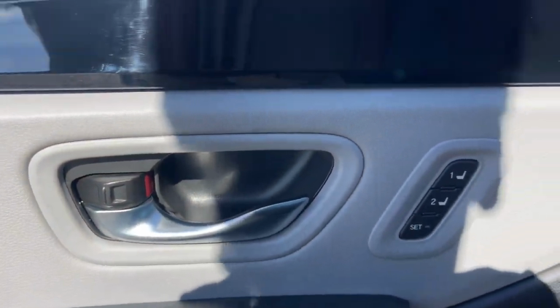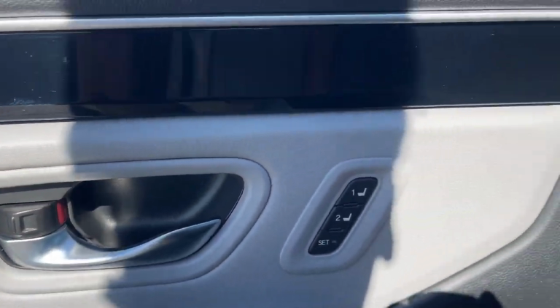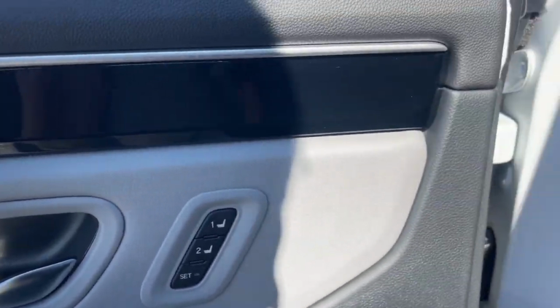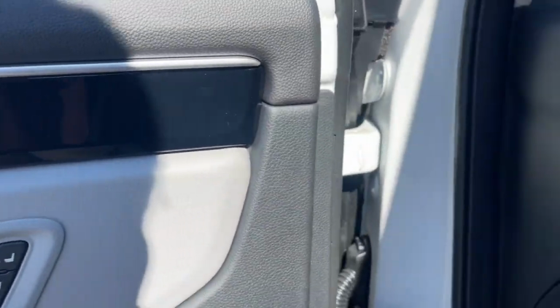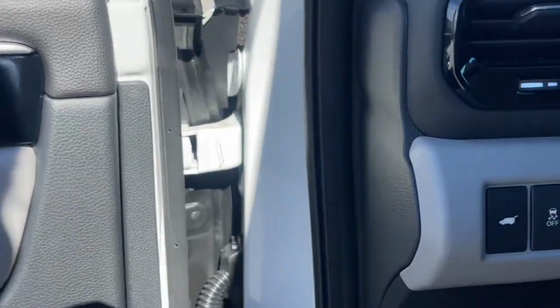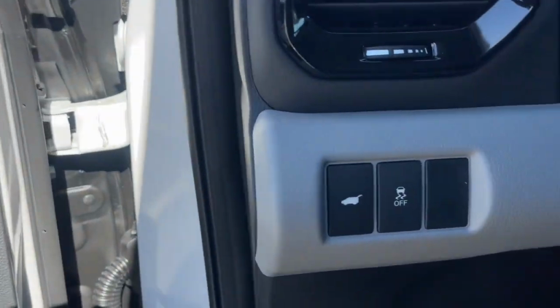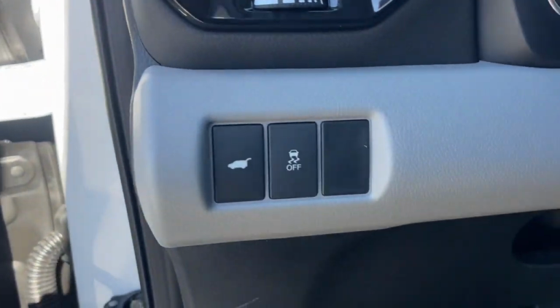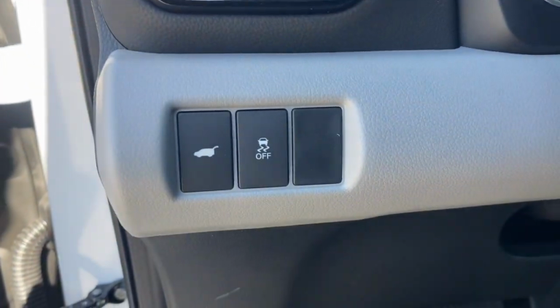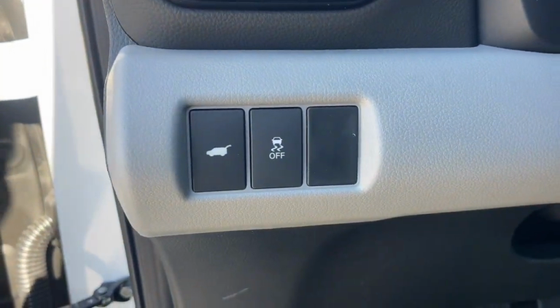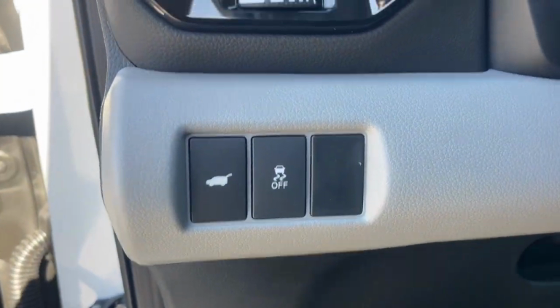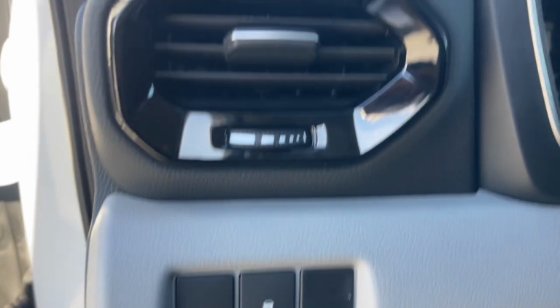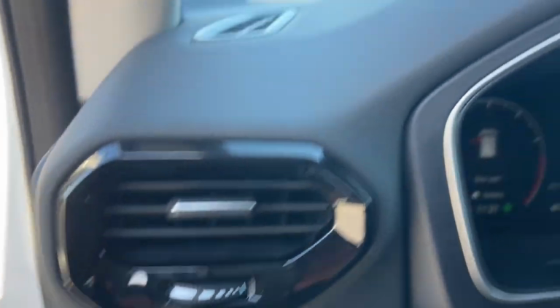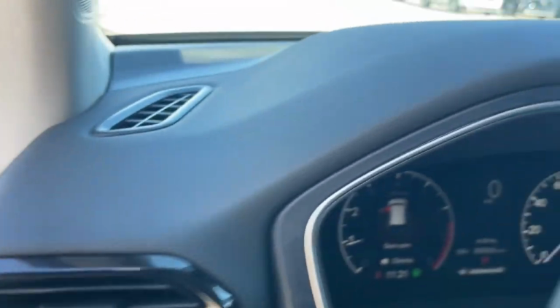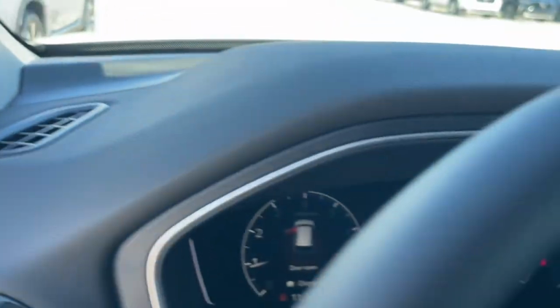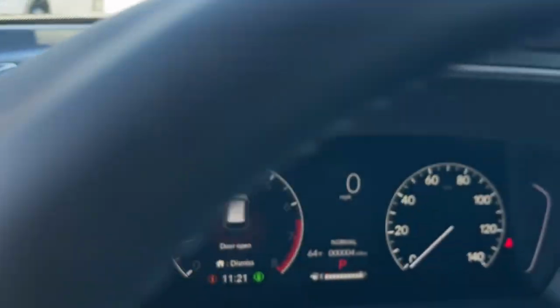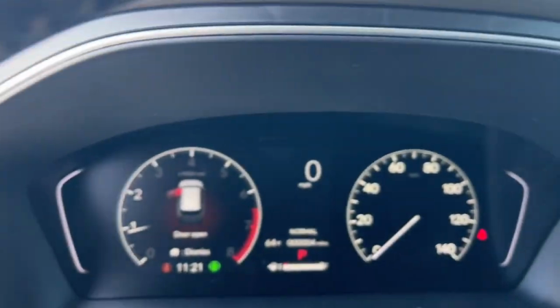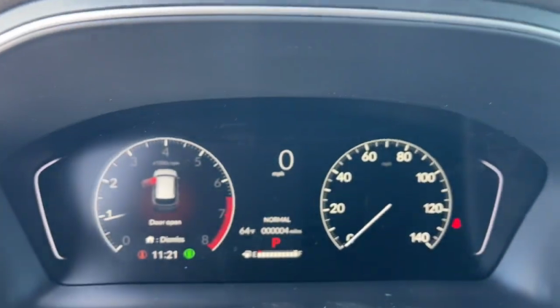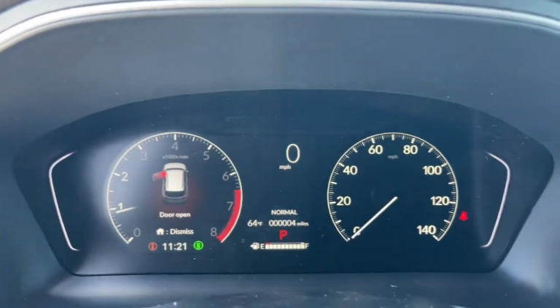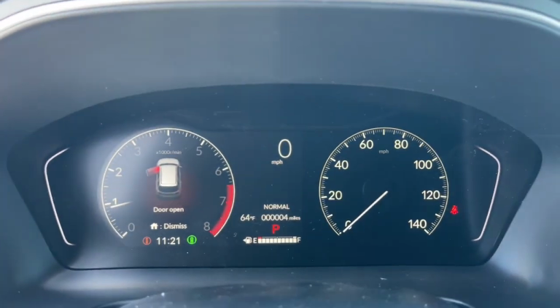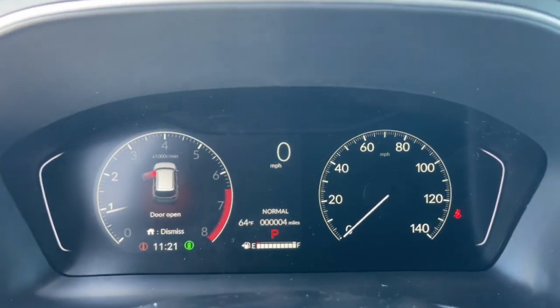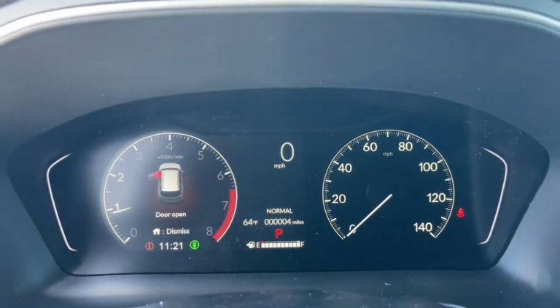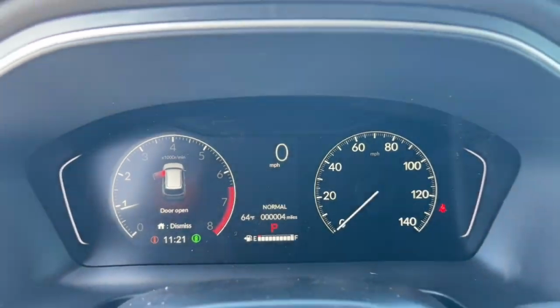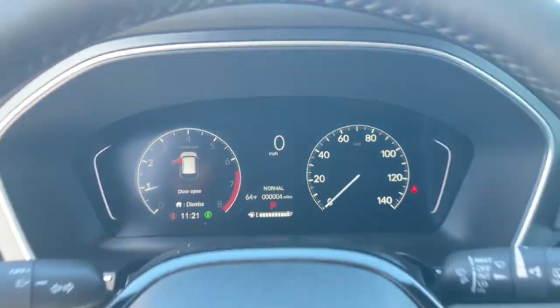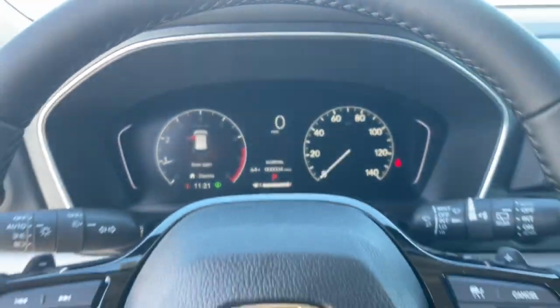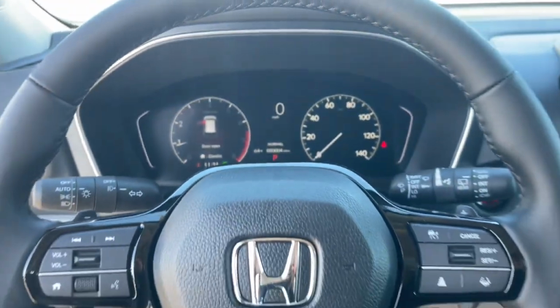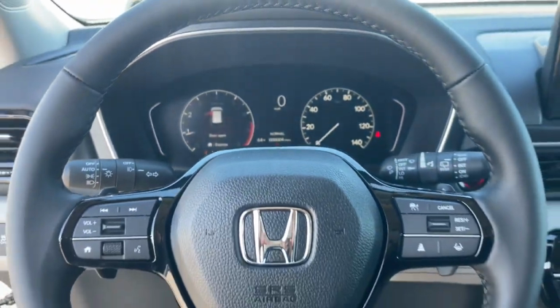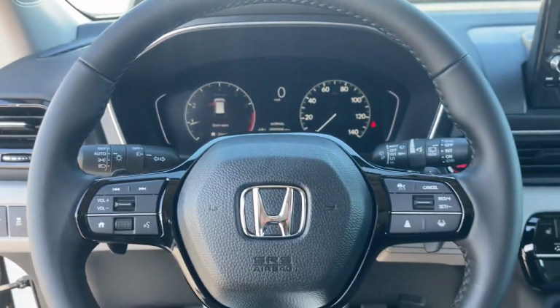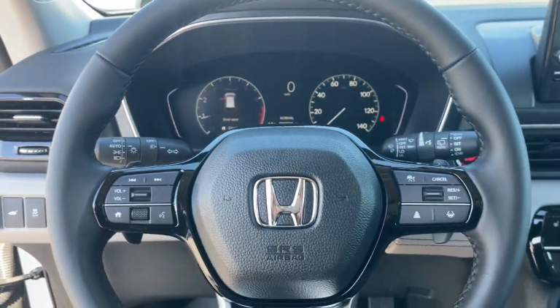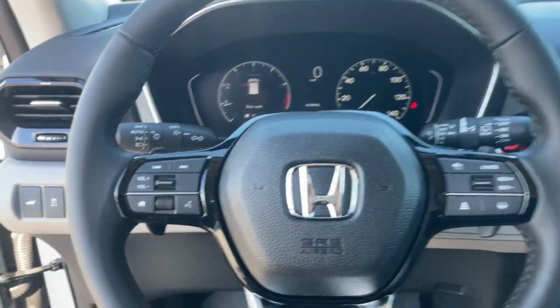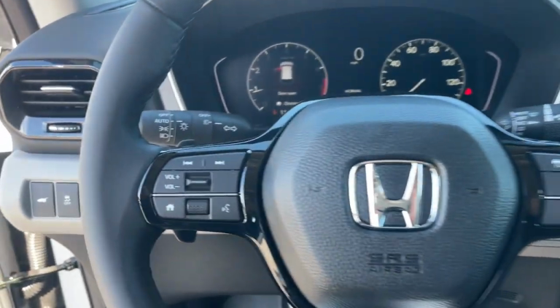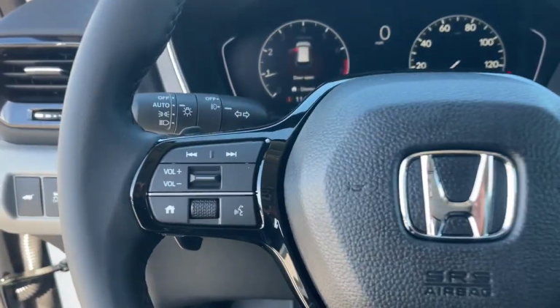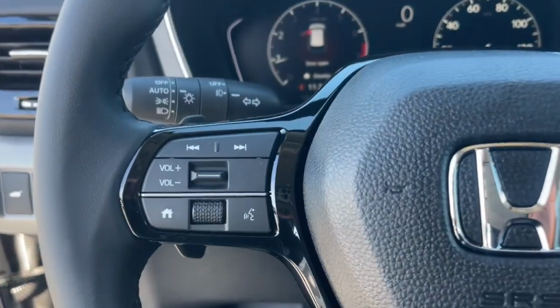Heated mirrors. Adaptive cruise control. Fog lamps. Backup camera. Lane keeping assist.